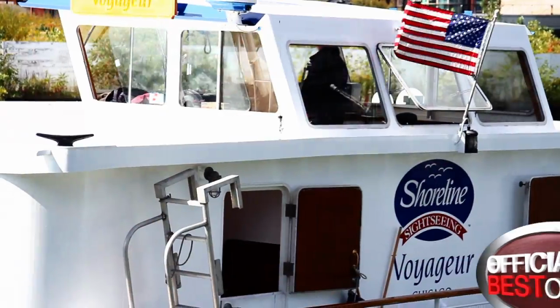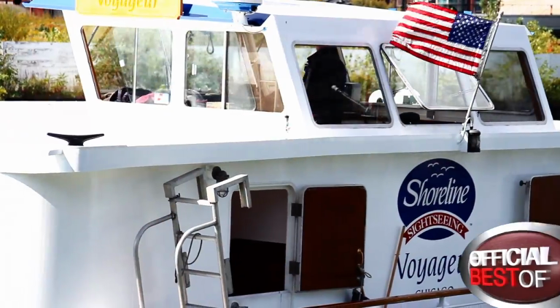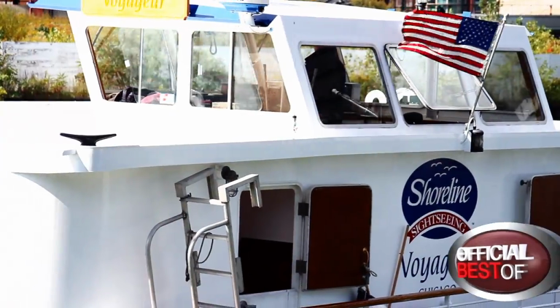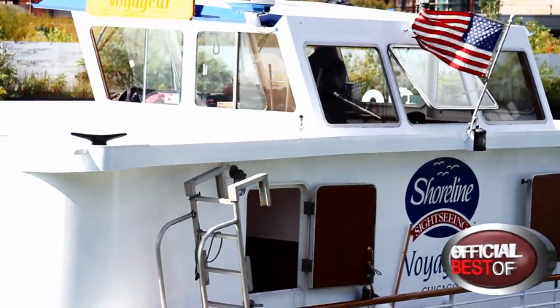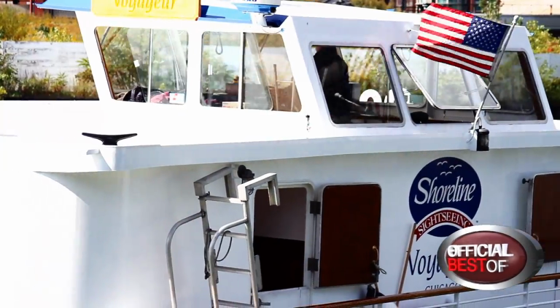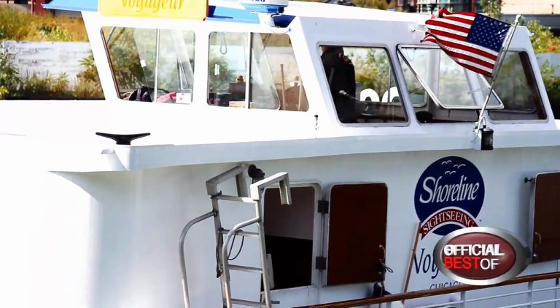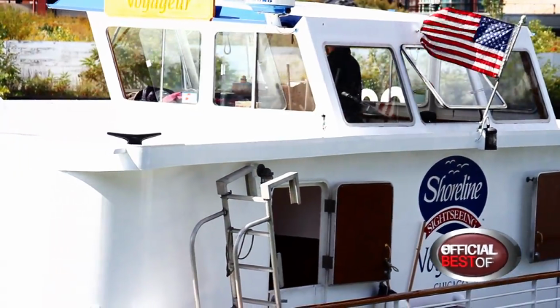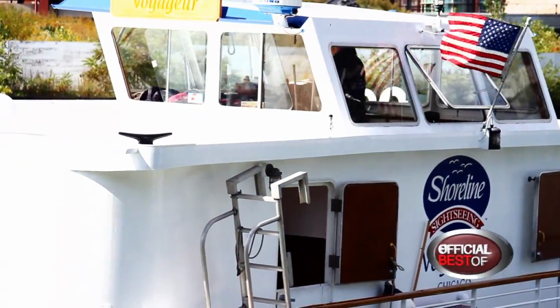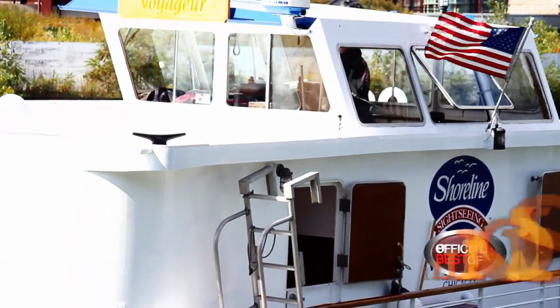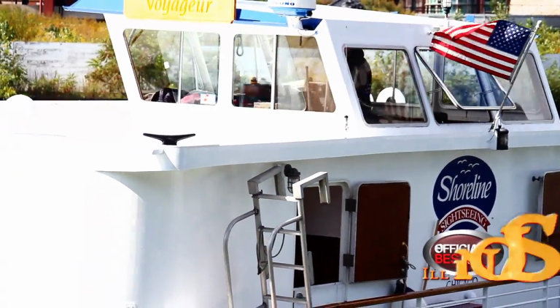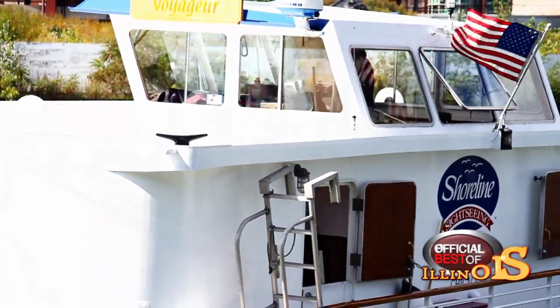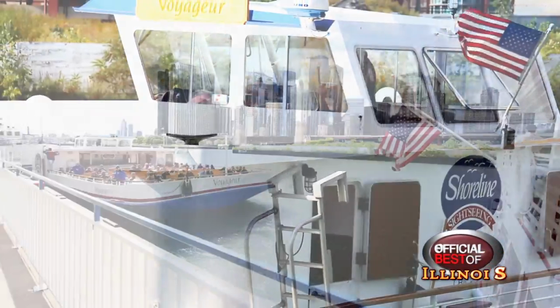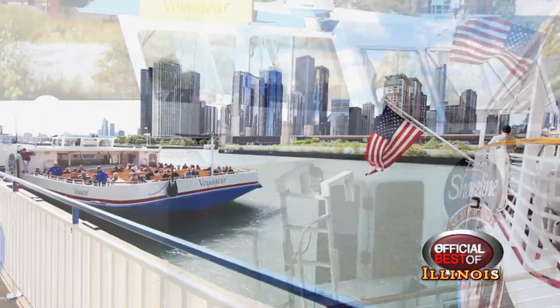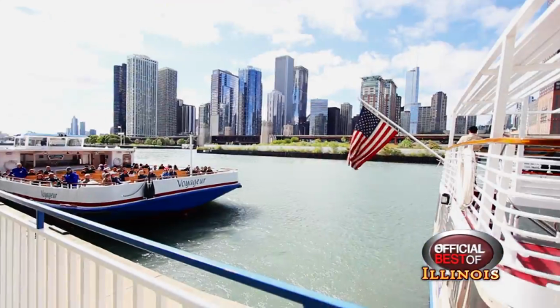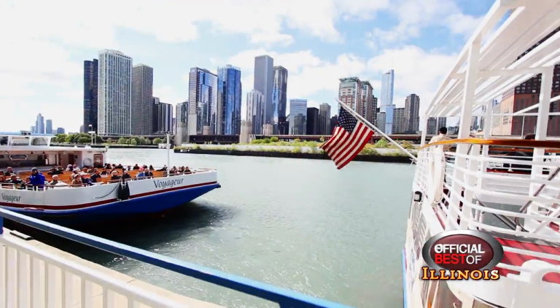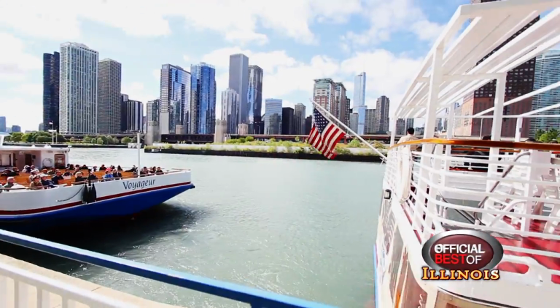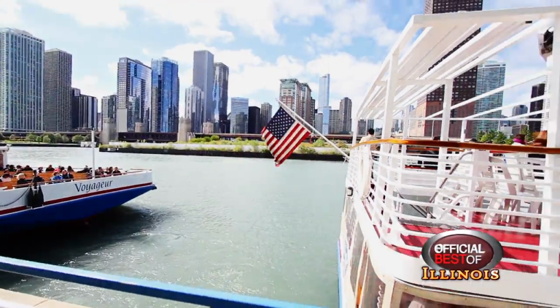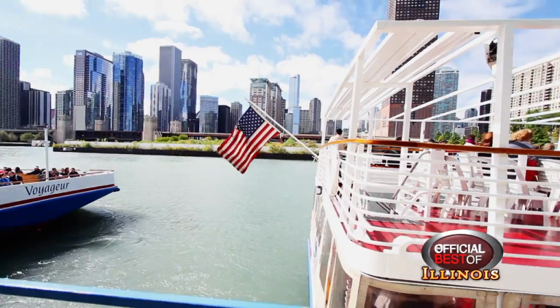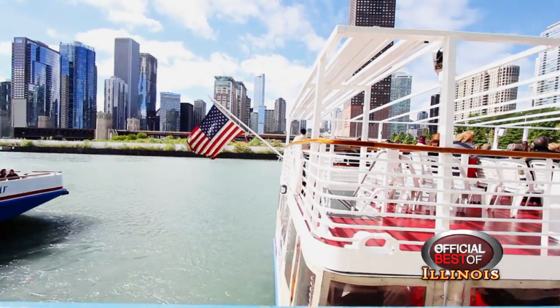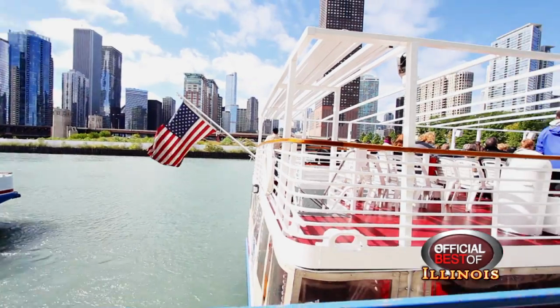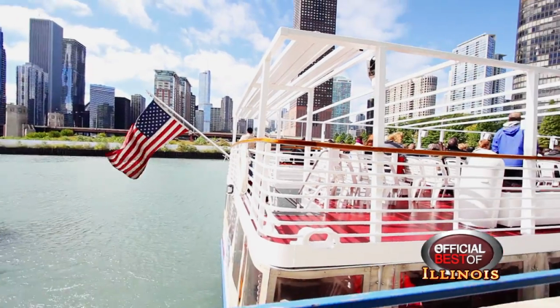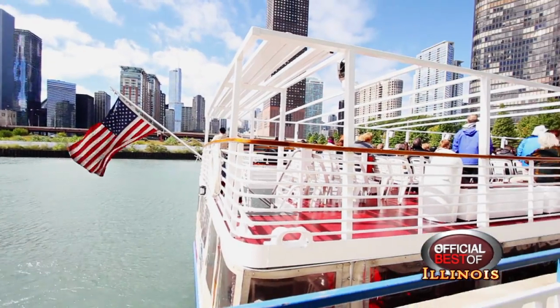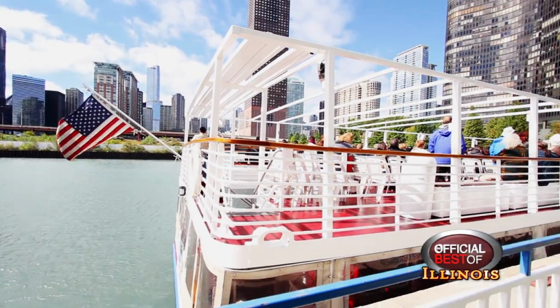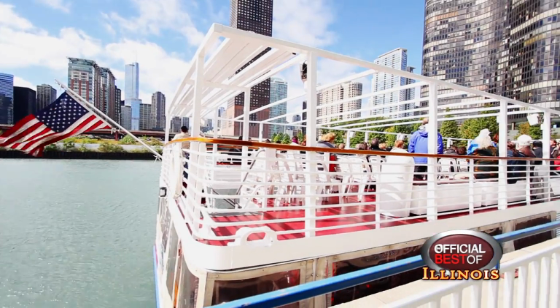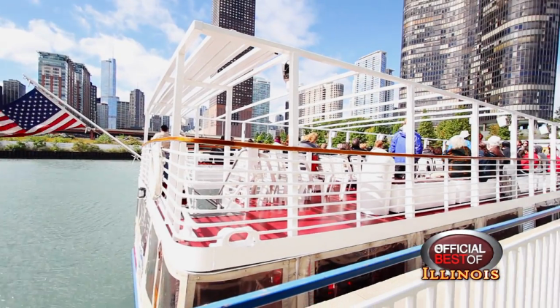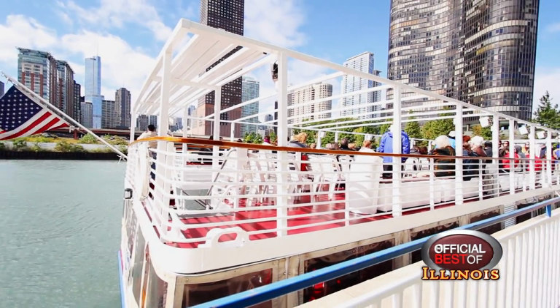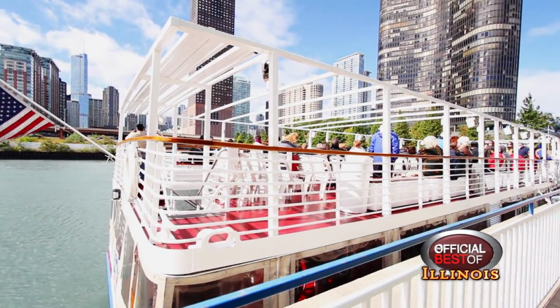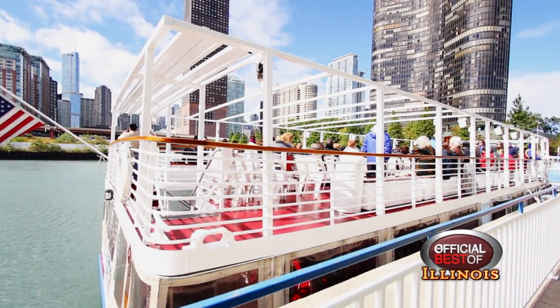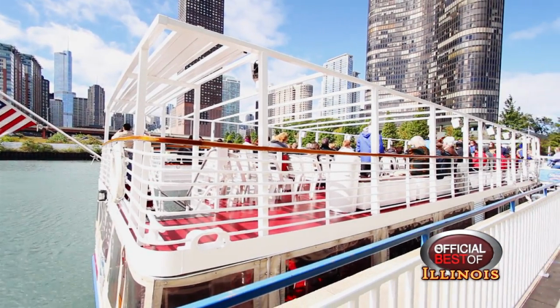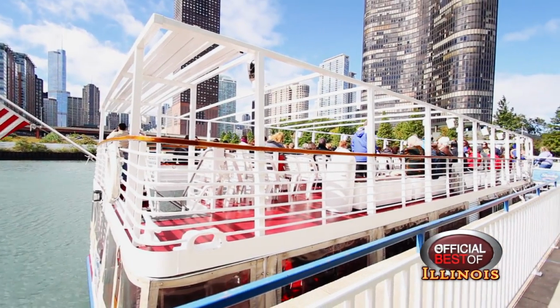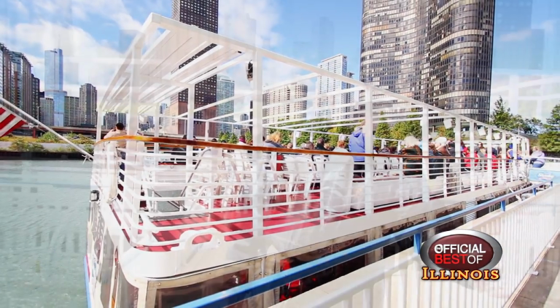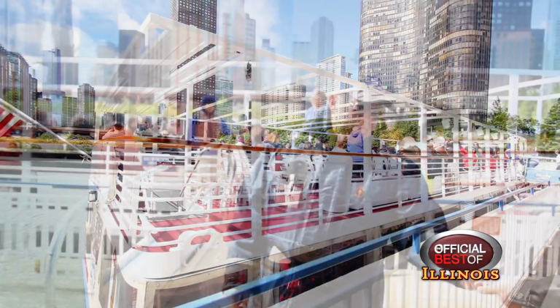We started out with just one boat, but now we have 20 boats owned and operated and running out of Navy Pier, Chicago.